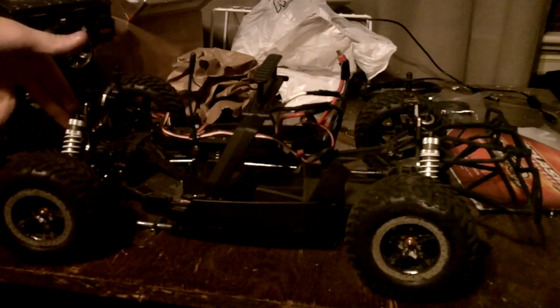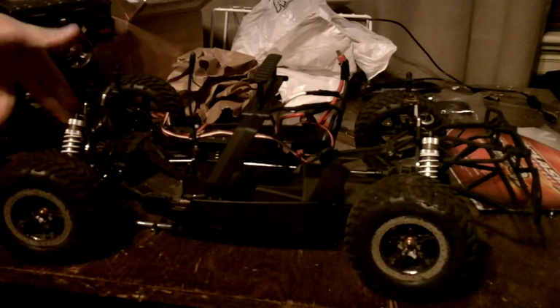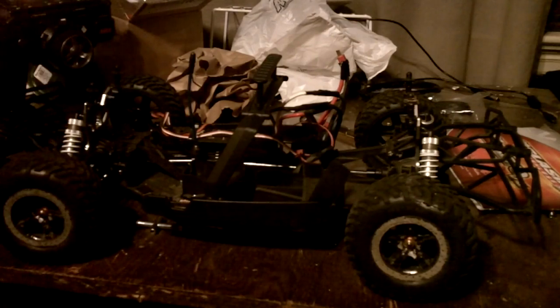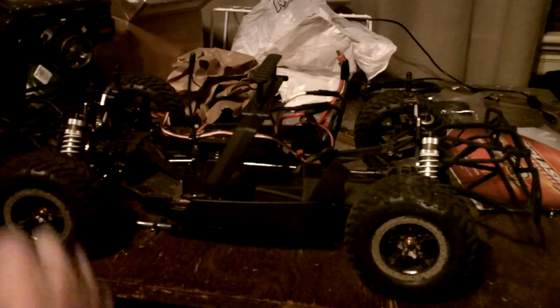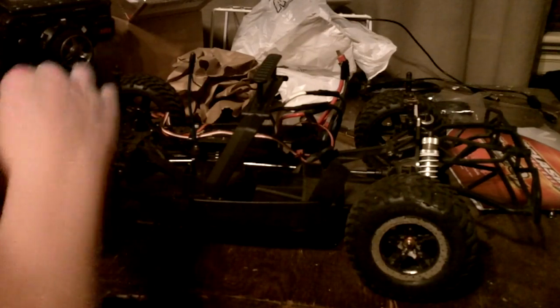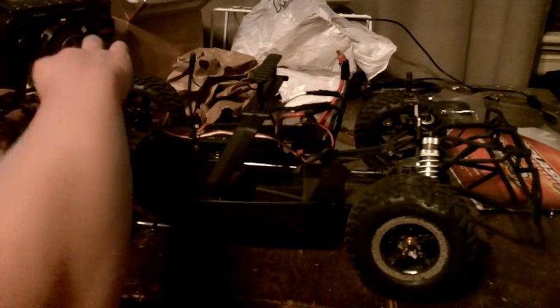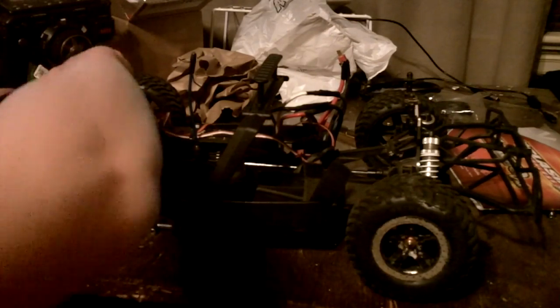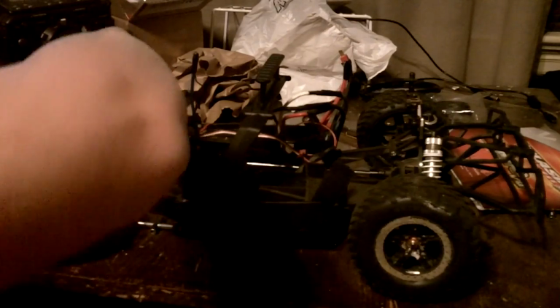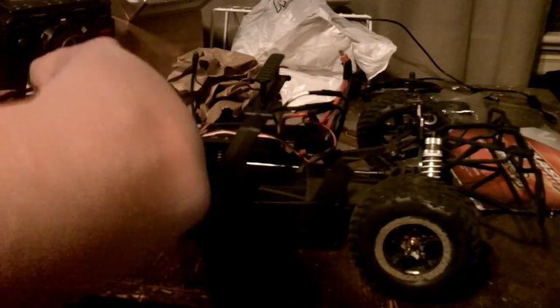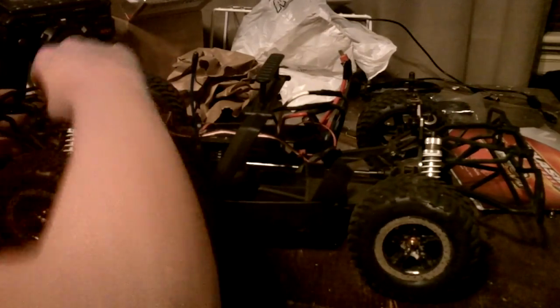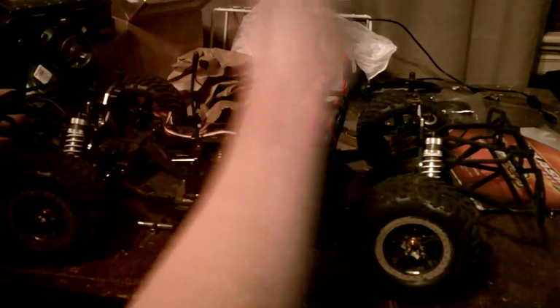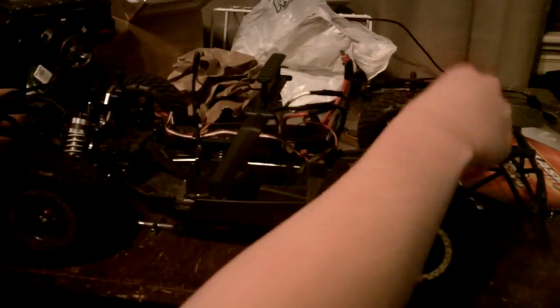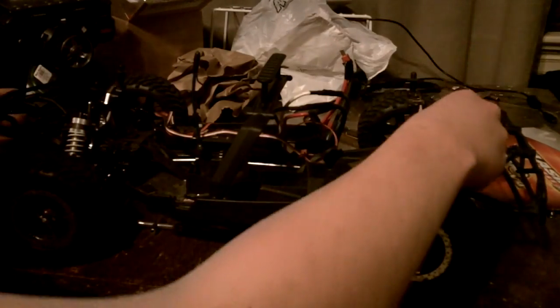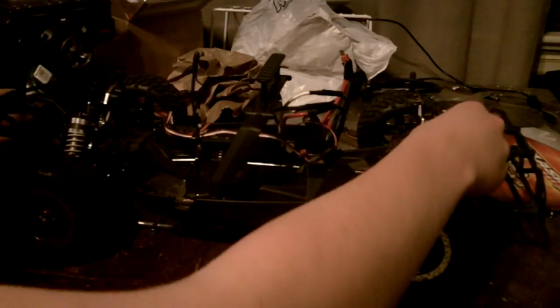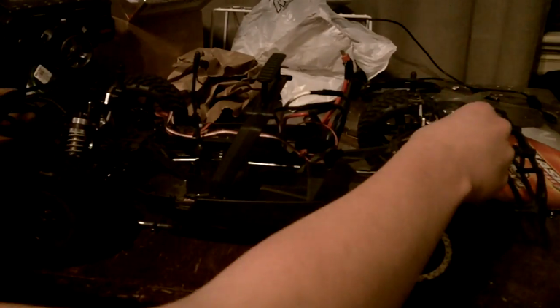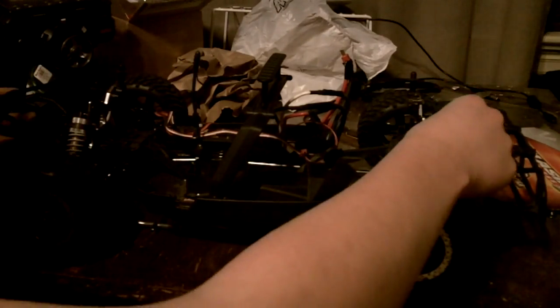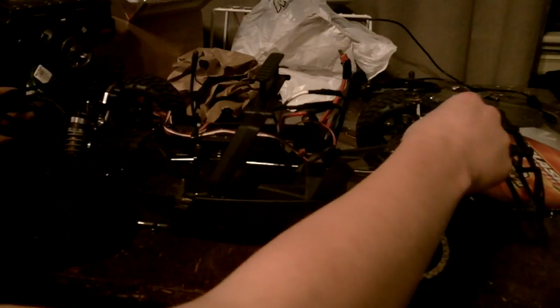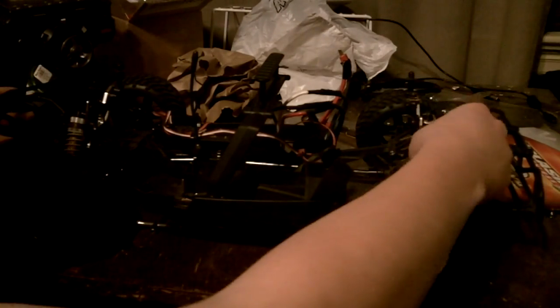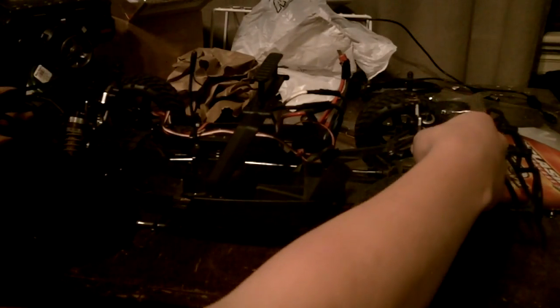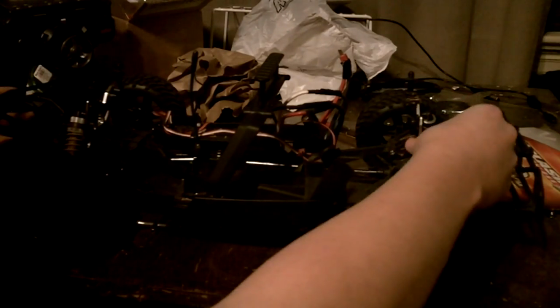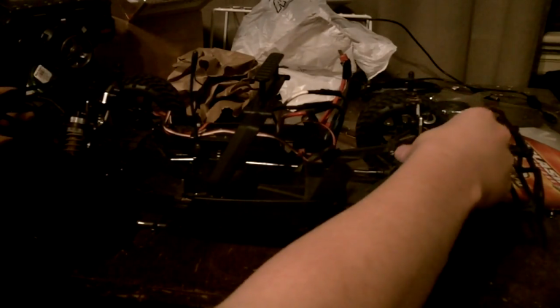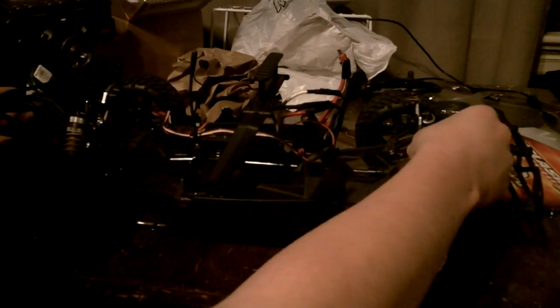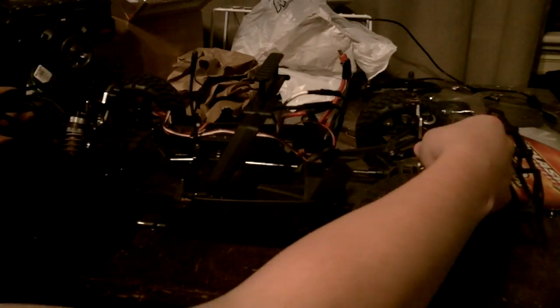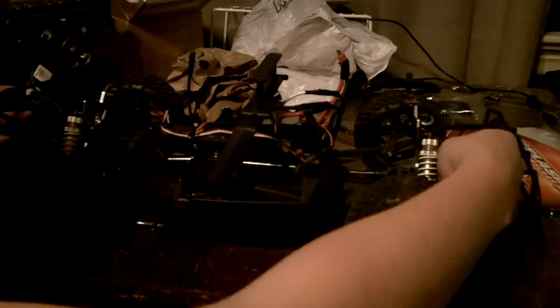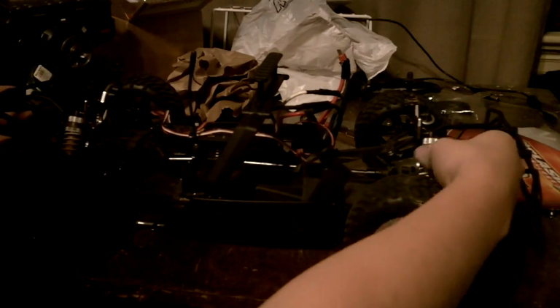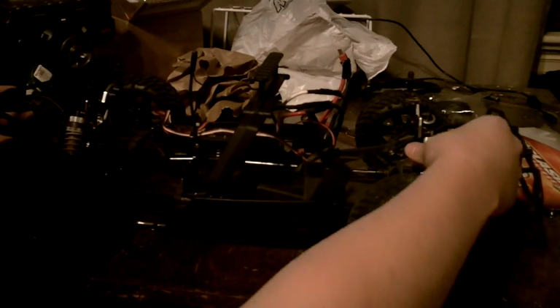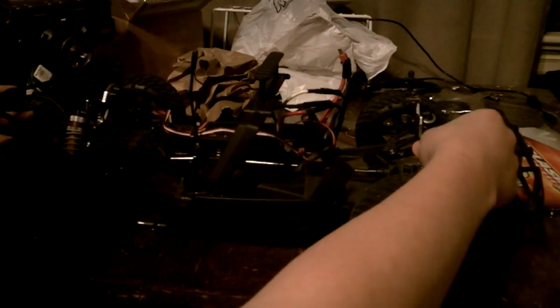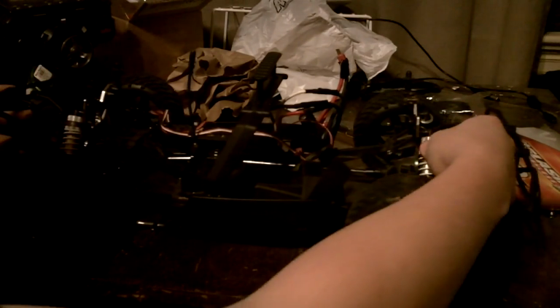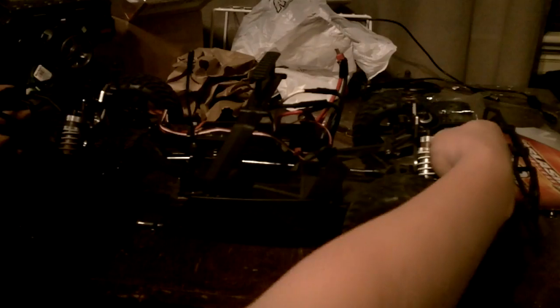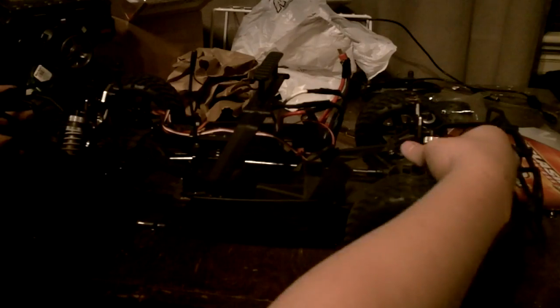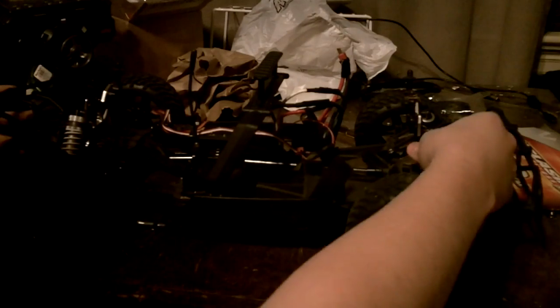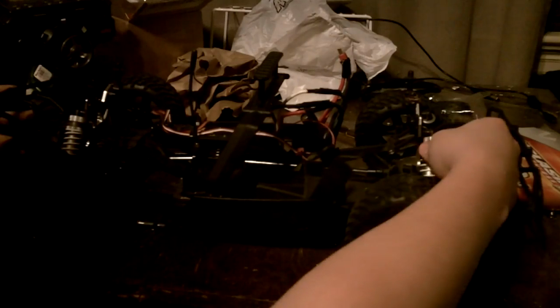The front is rather low. I might need to drop the back end a little bit.